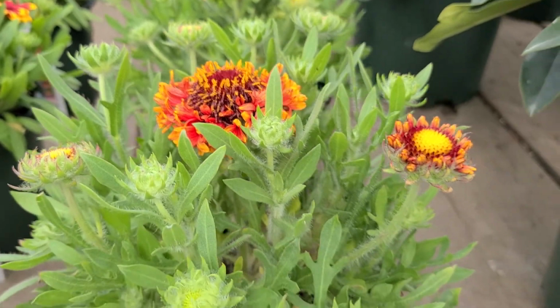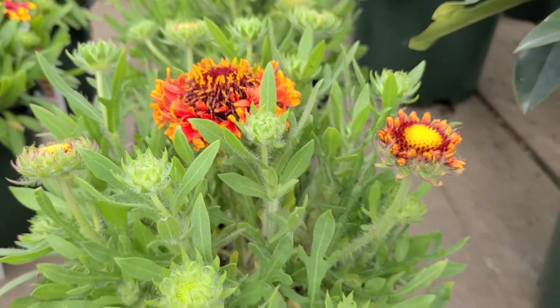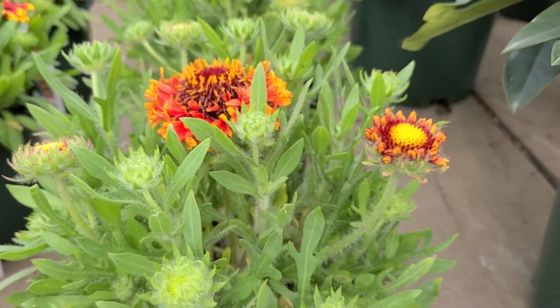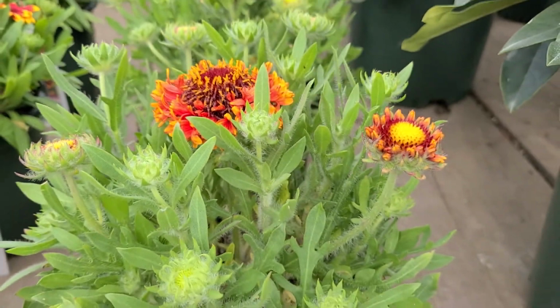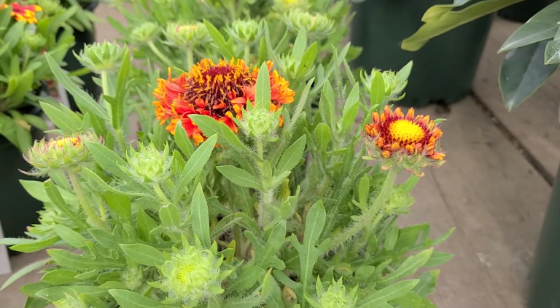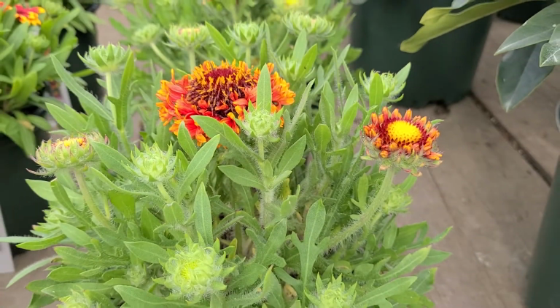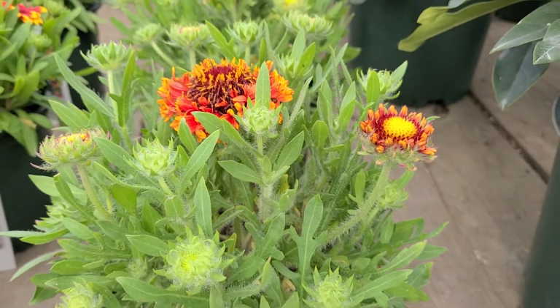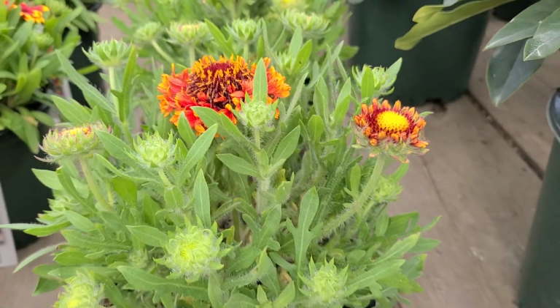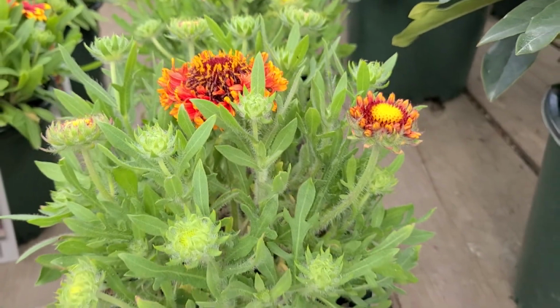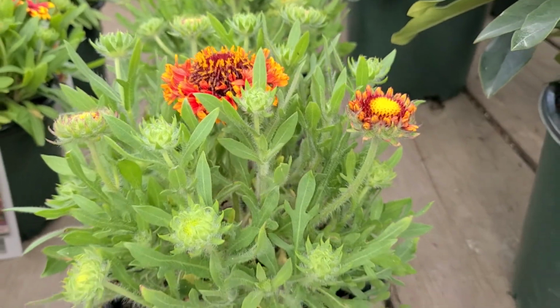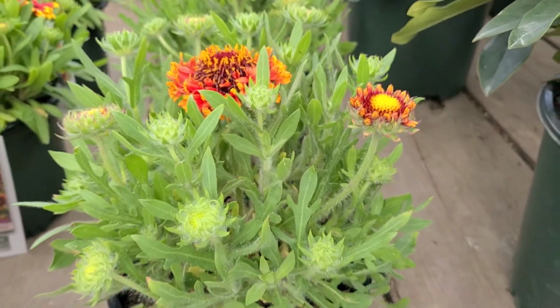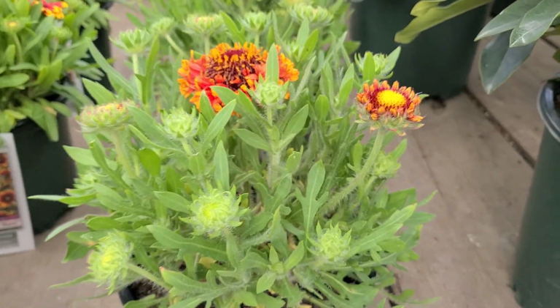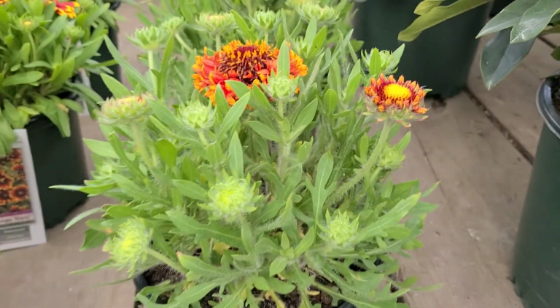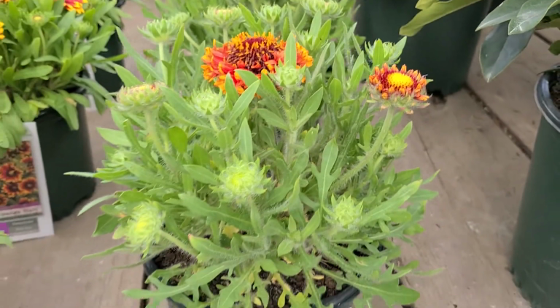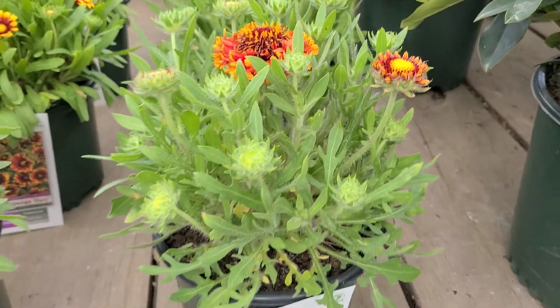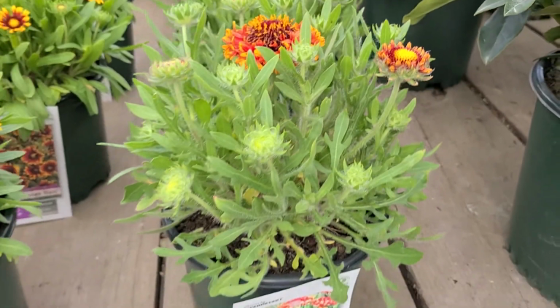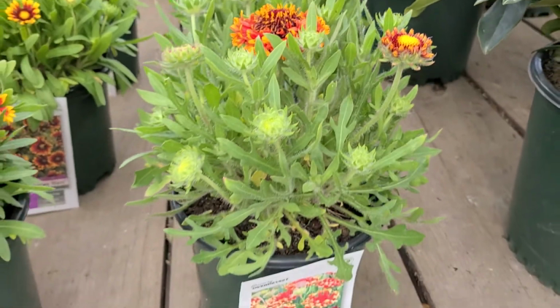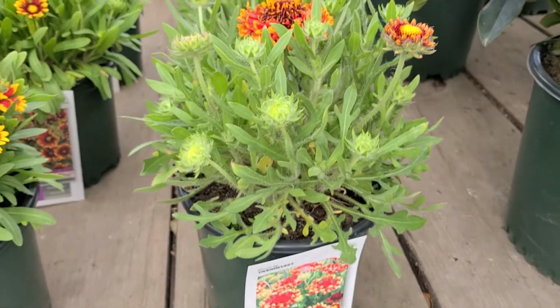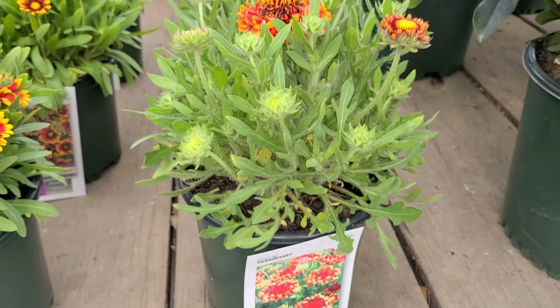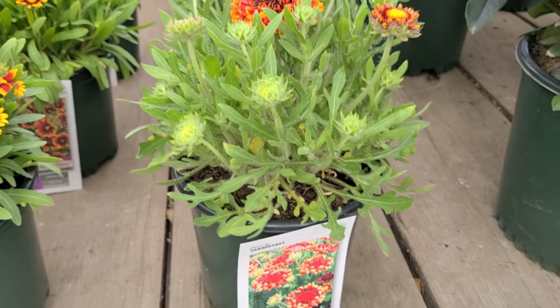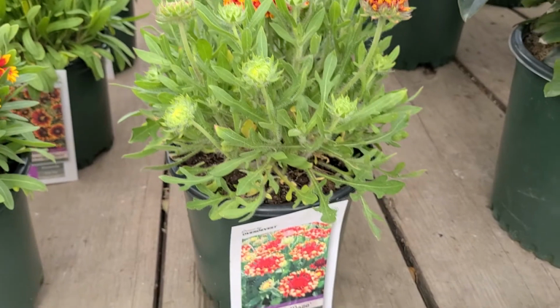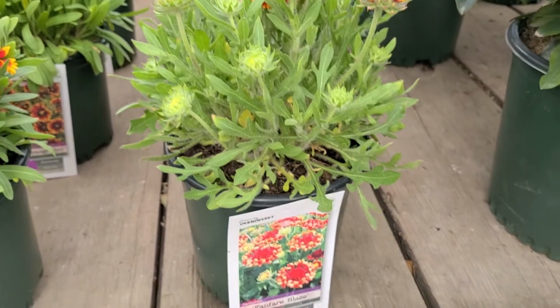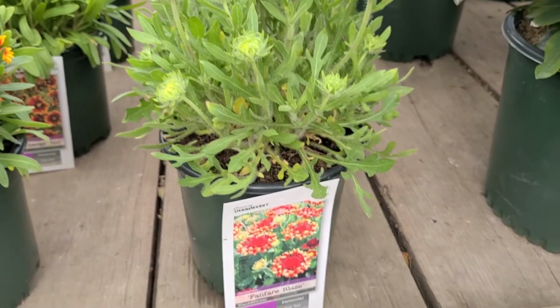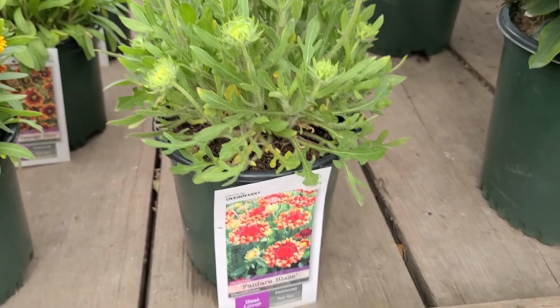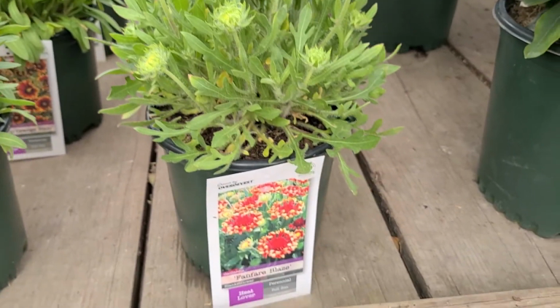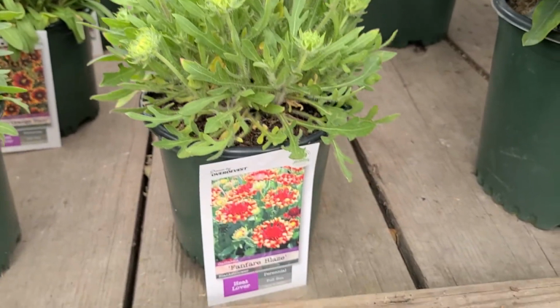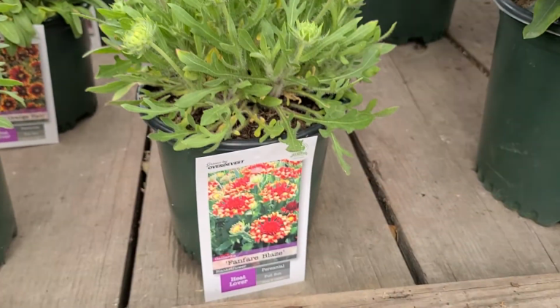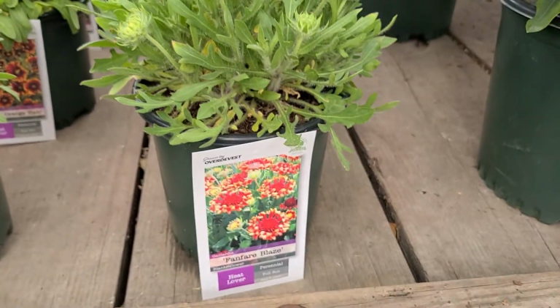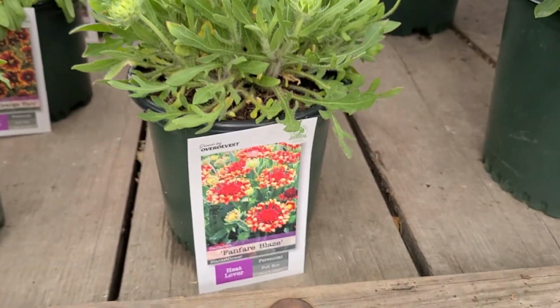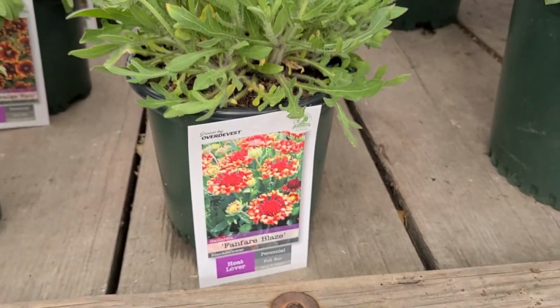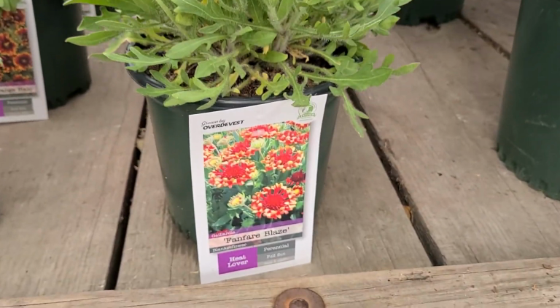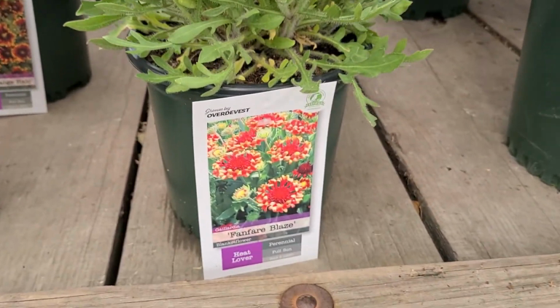Short and compact and very free-flowering, this is Gaillardia 'Fanfare Blaze.'